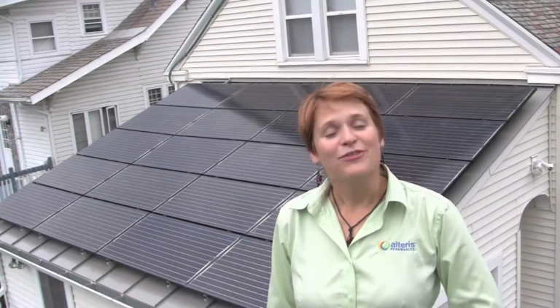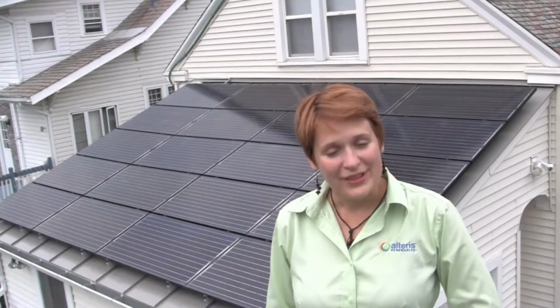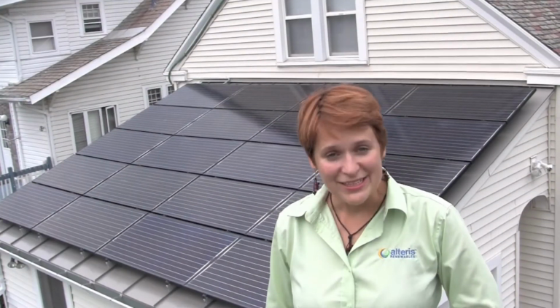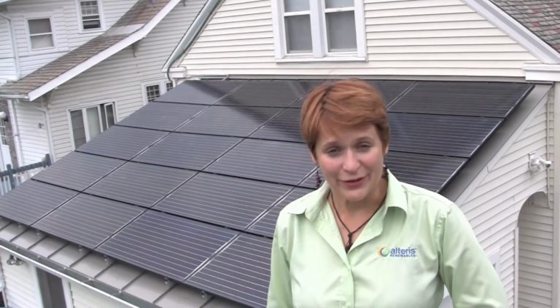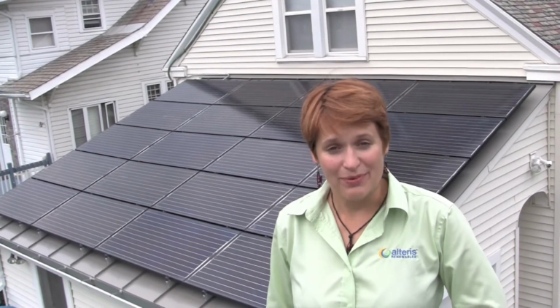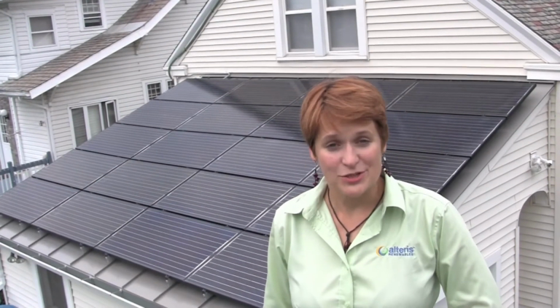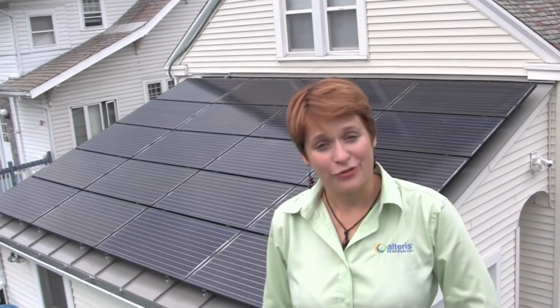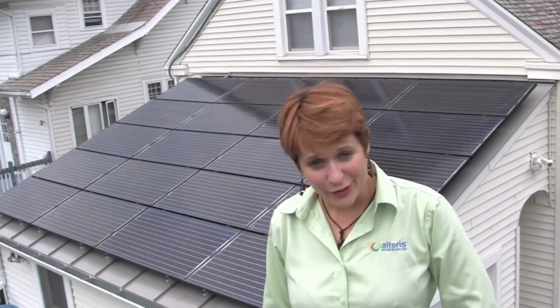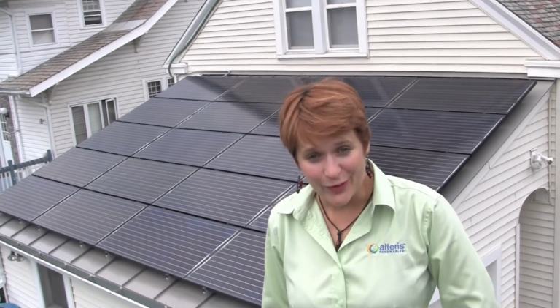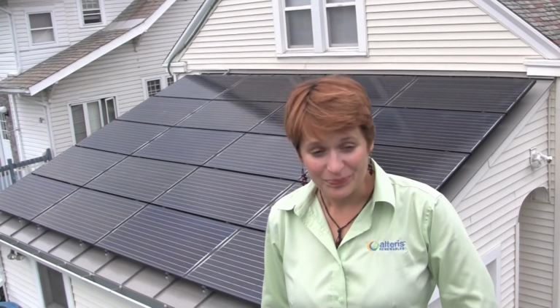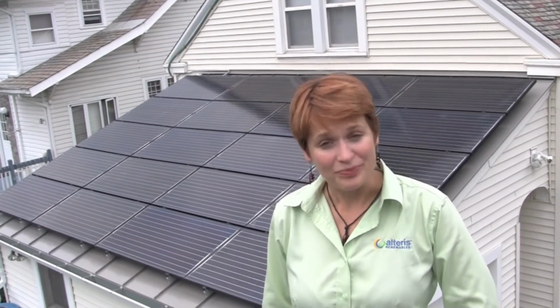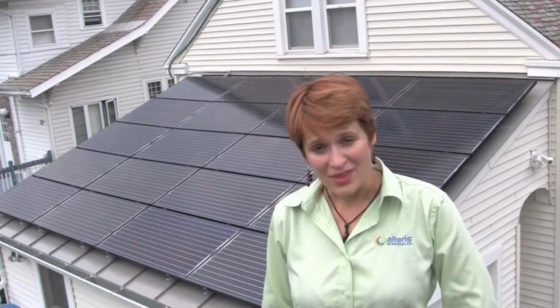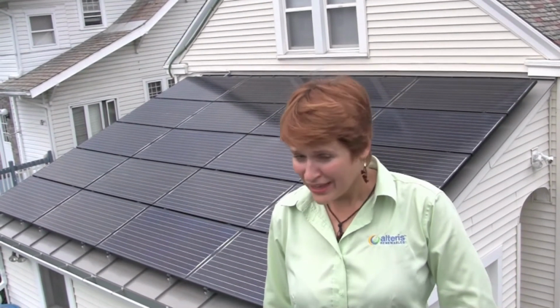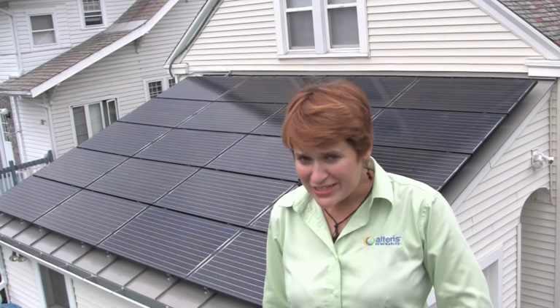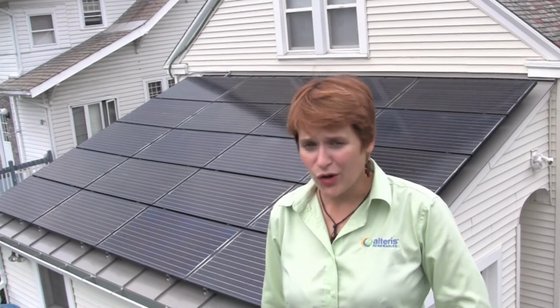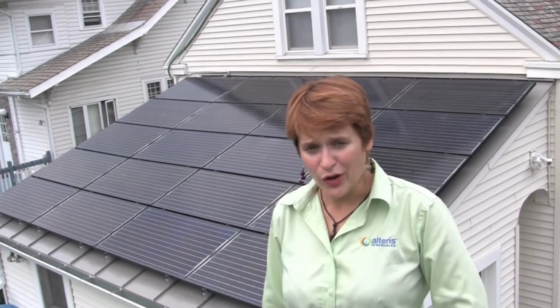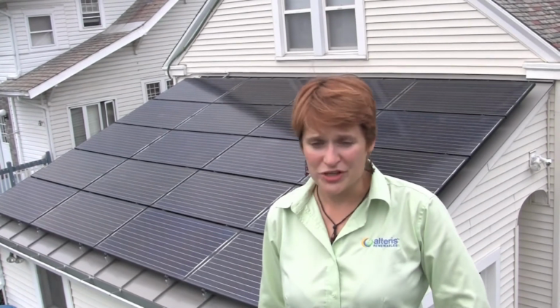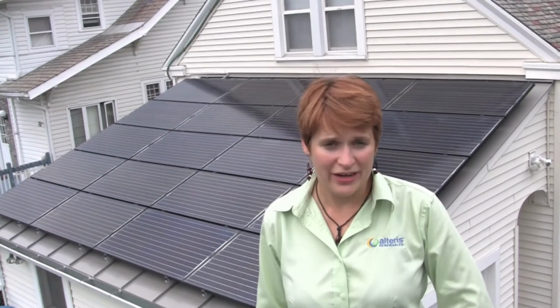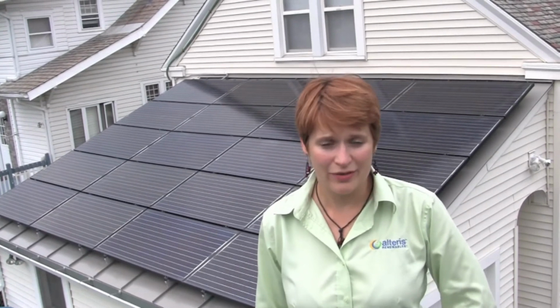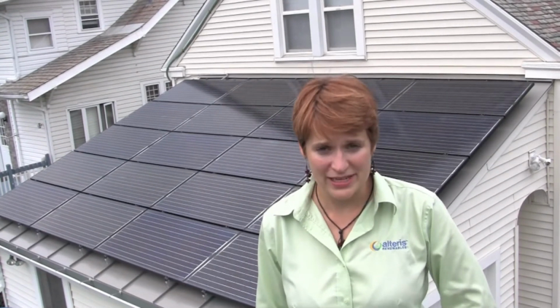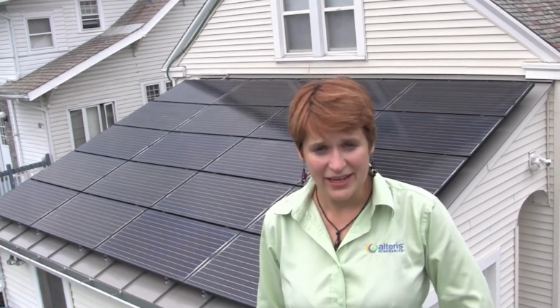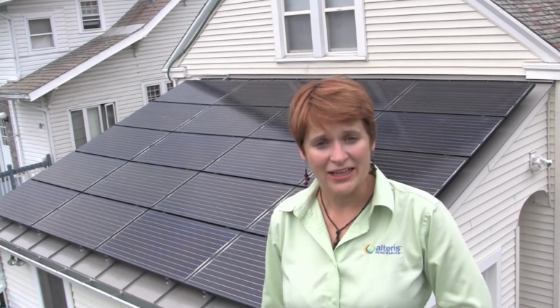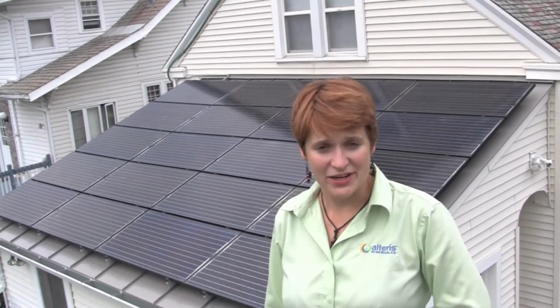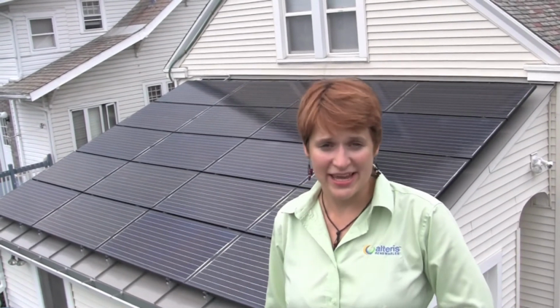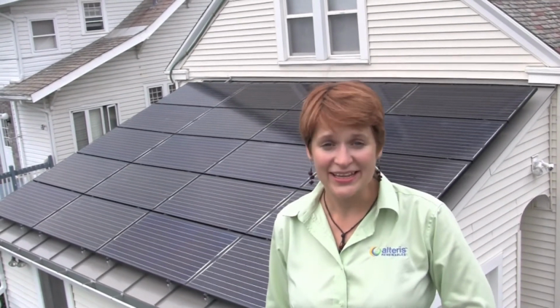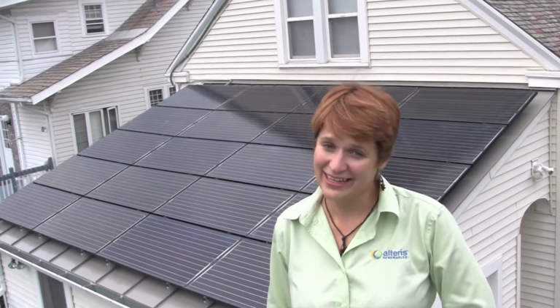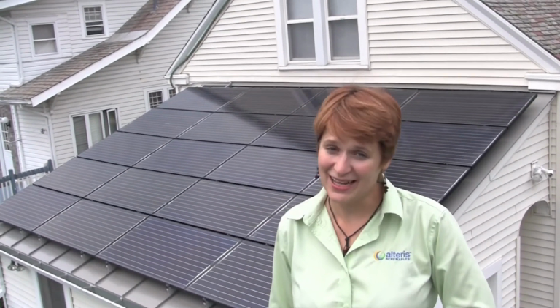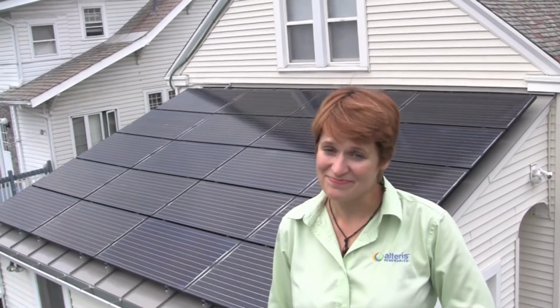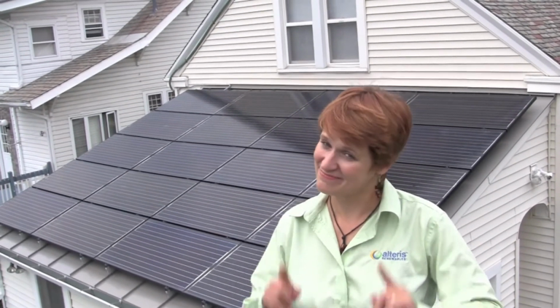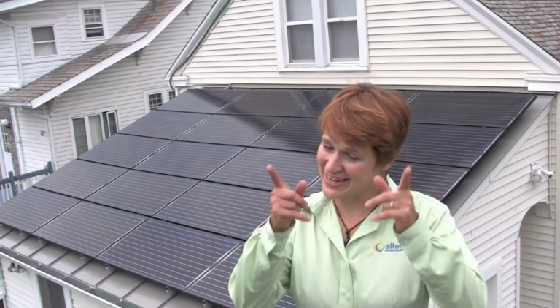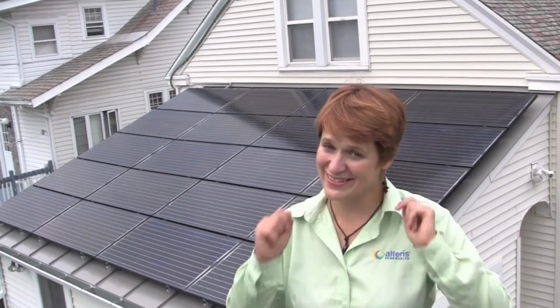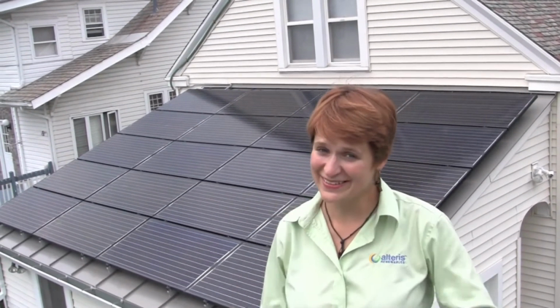If you would like to learn about solar for your home, give us a call or check out our website alterisinc.com. Talk to you soon!